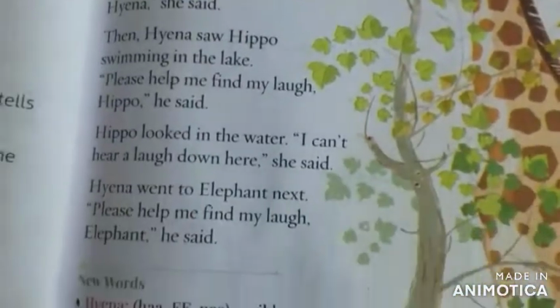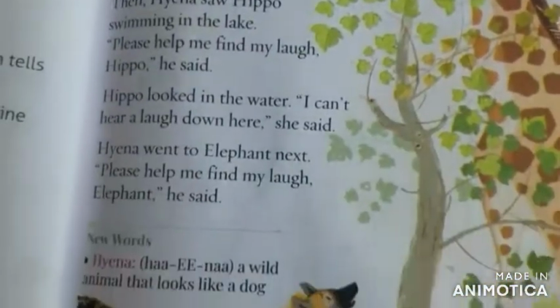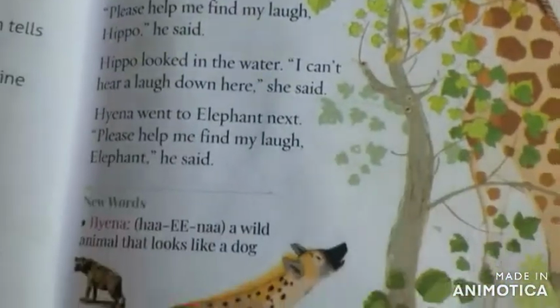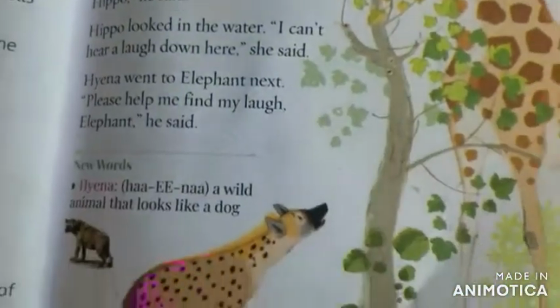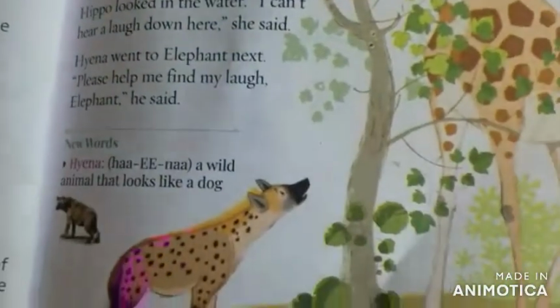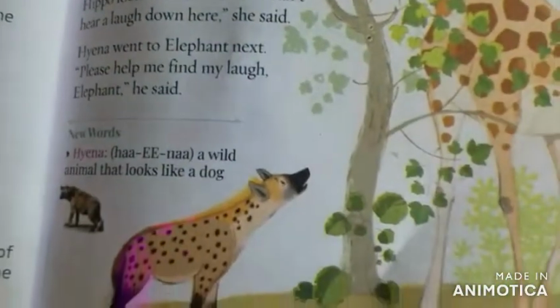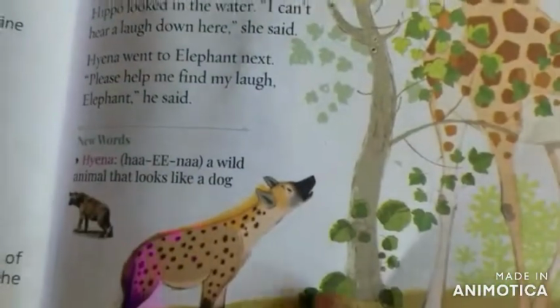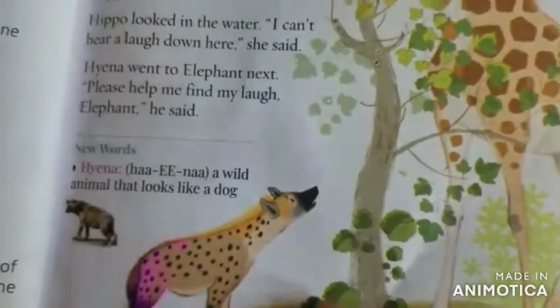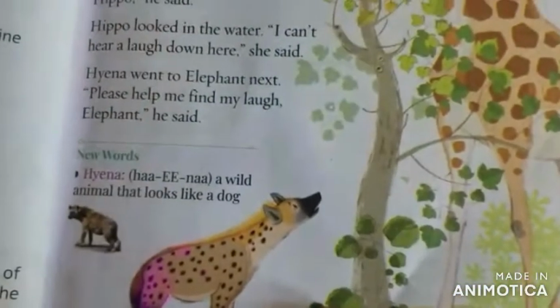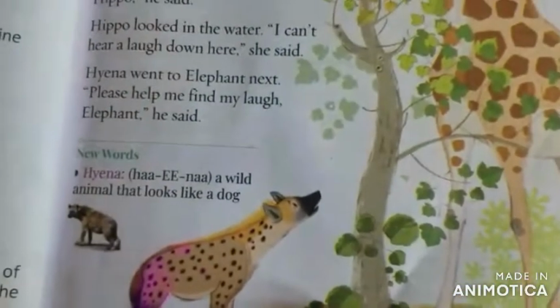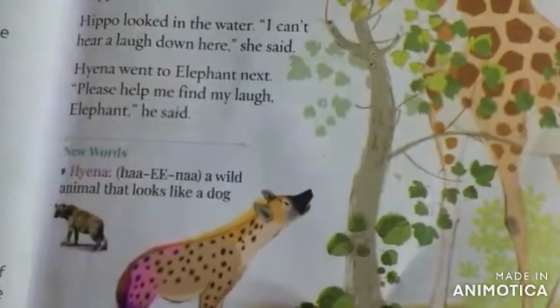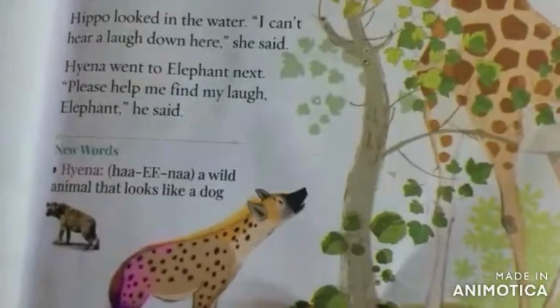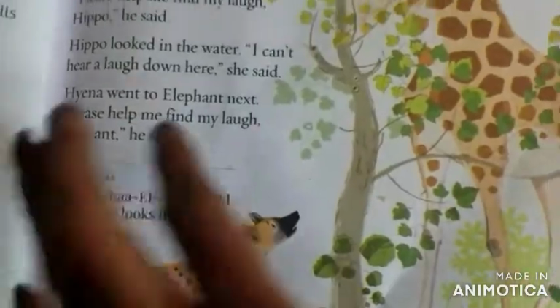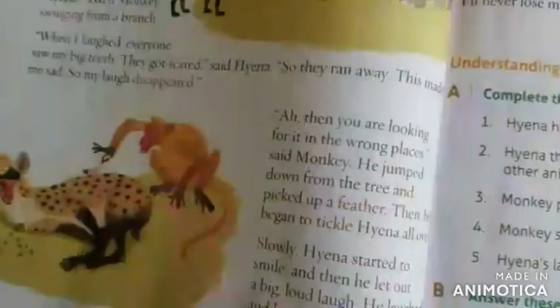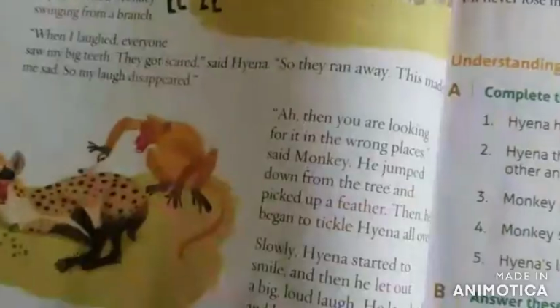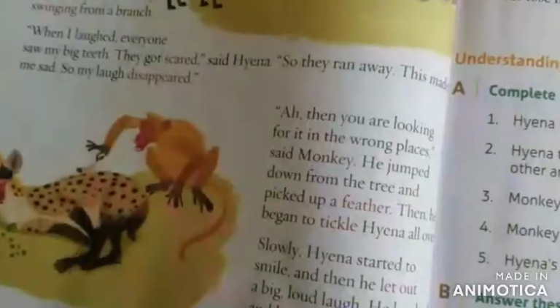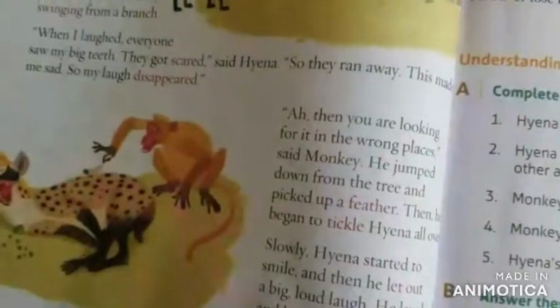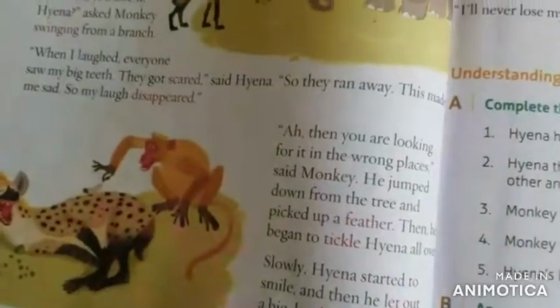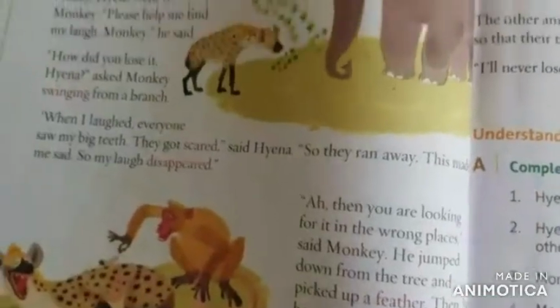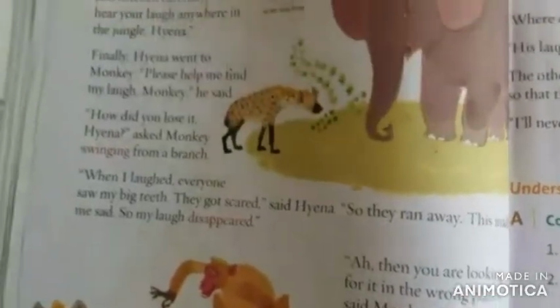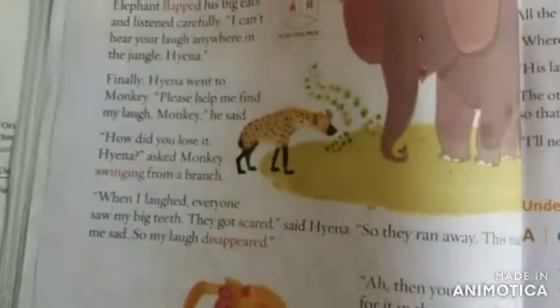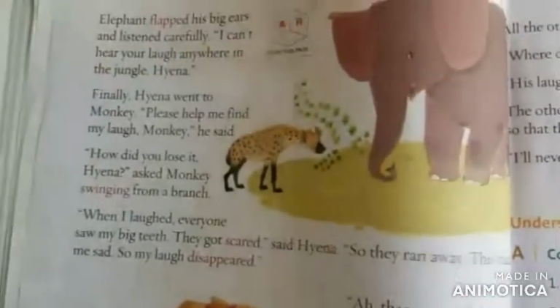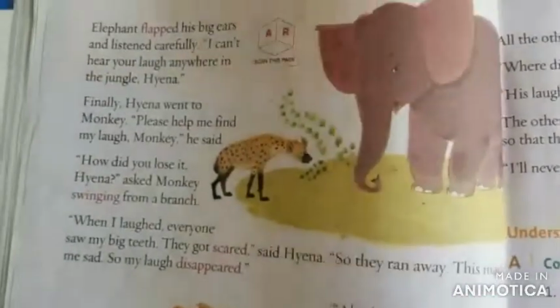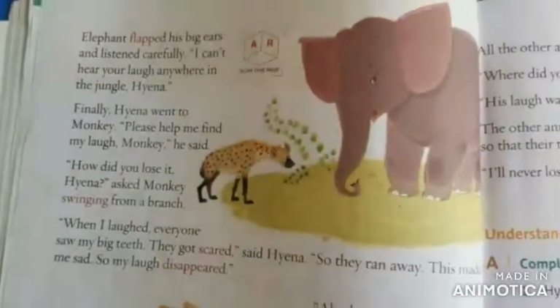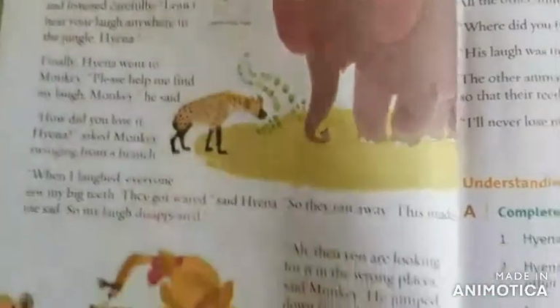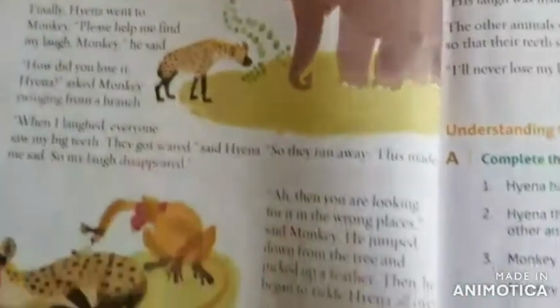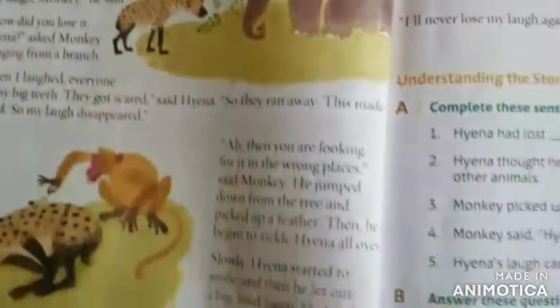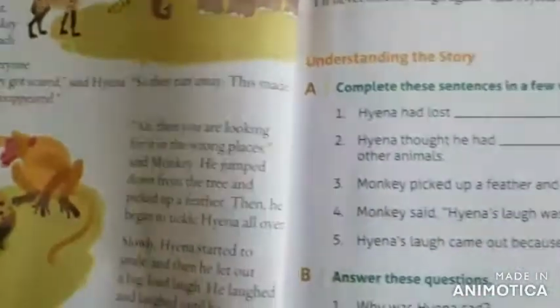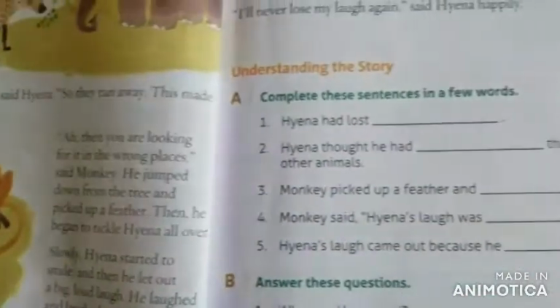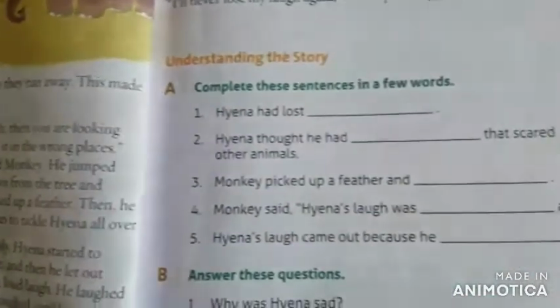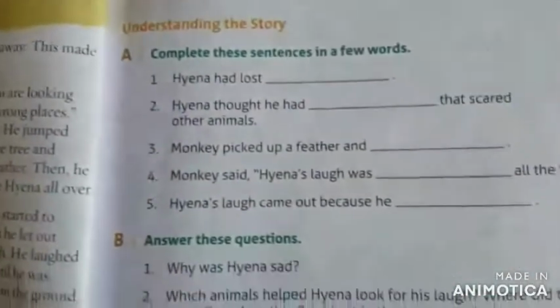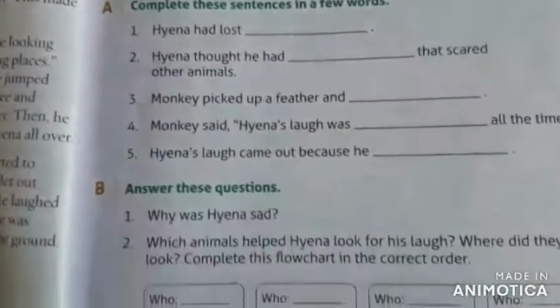I request you to open textbook page number 19.